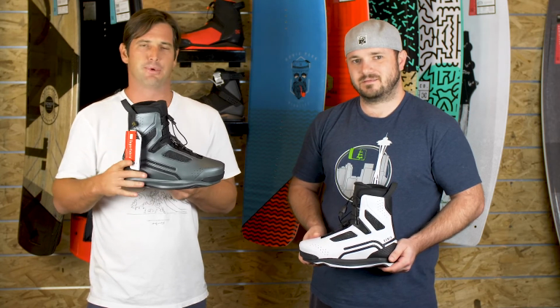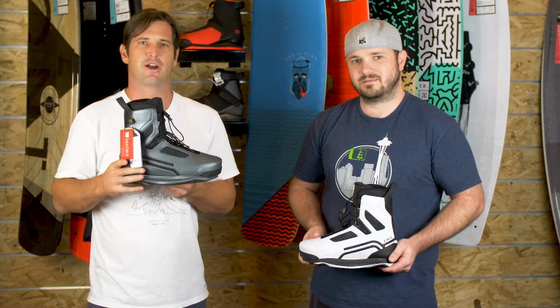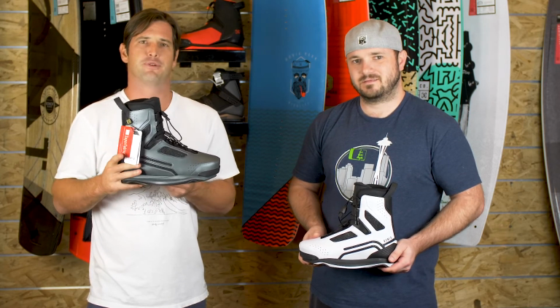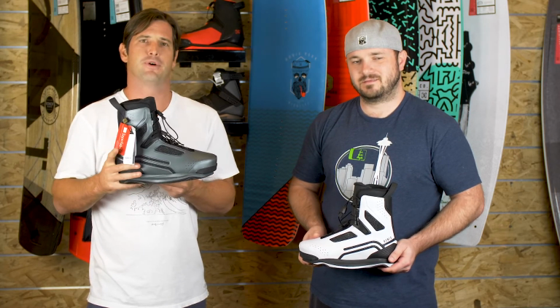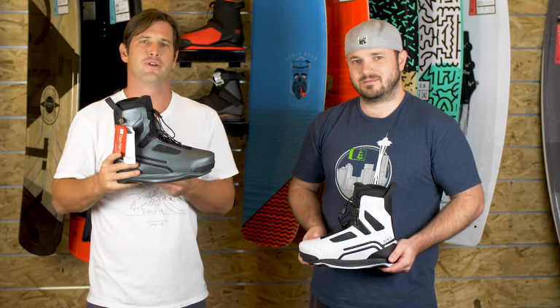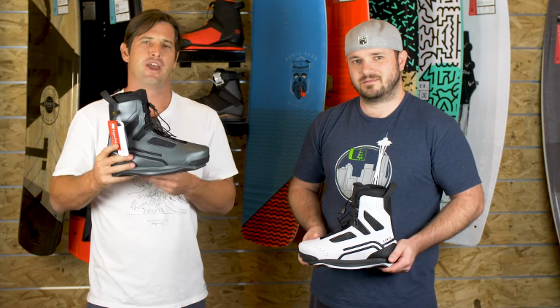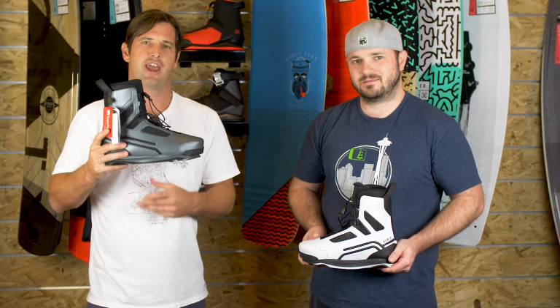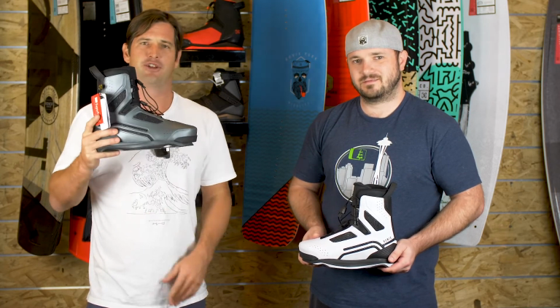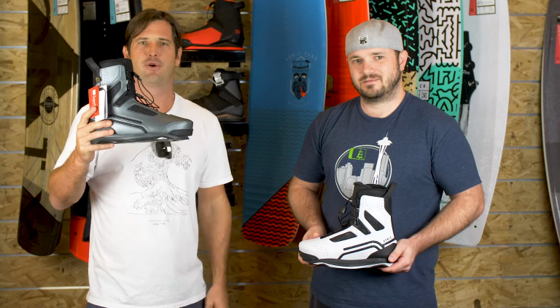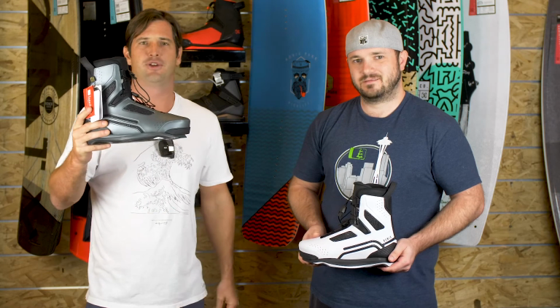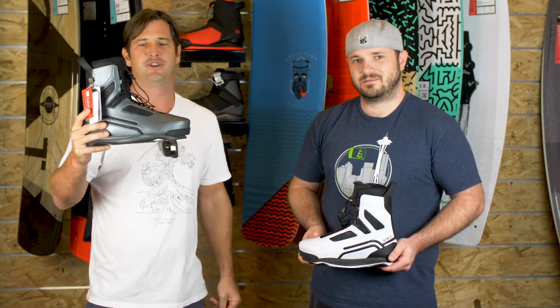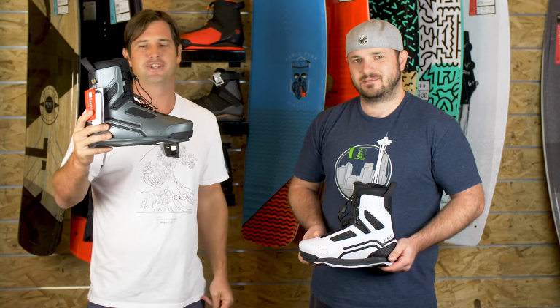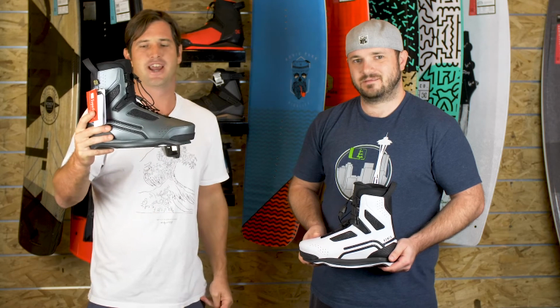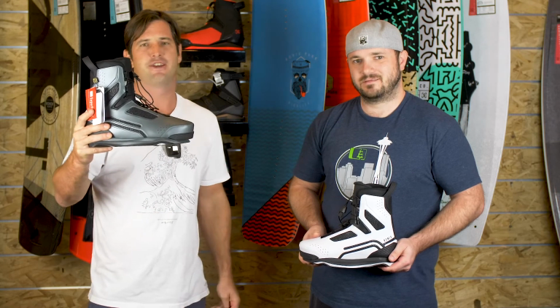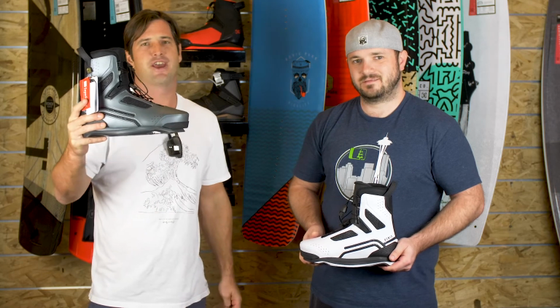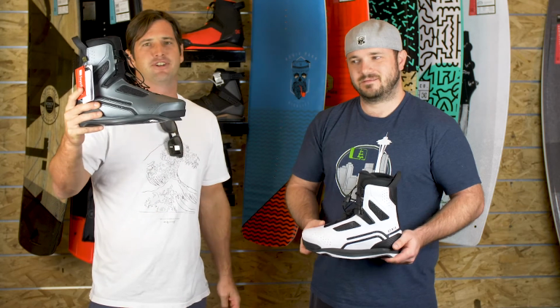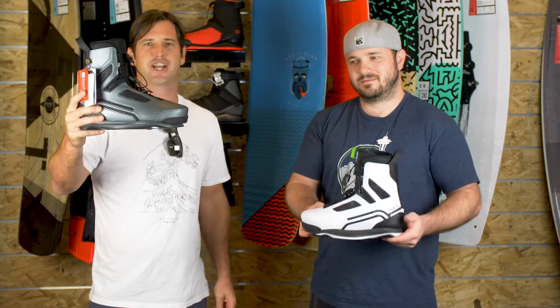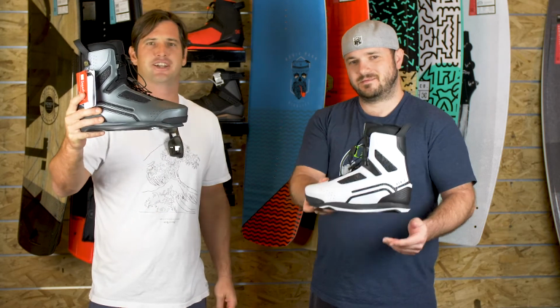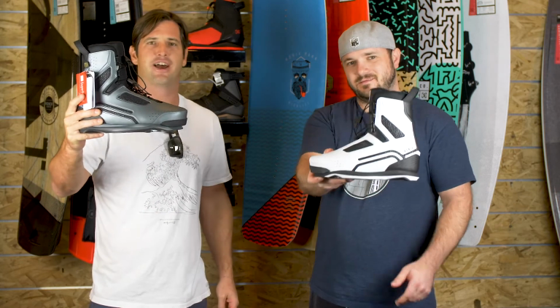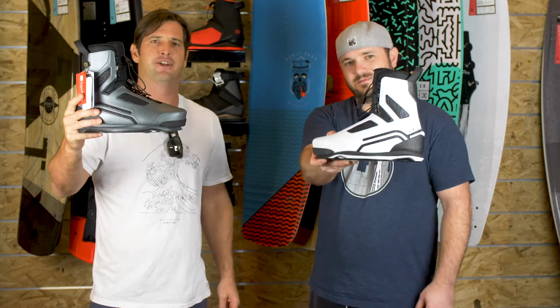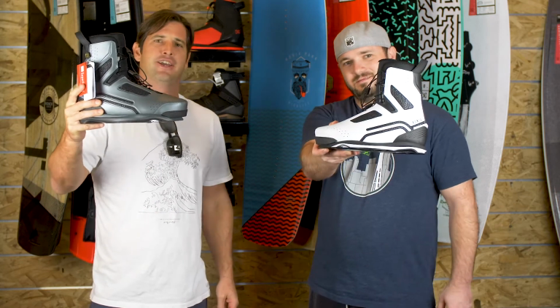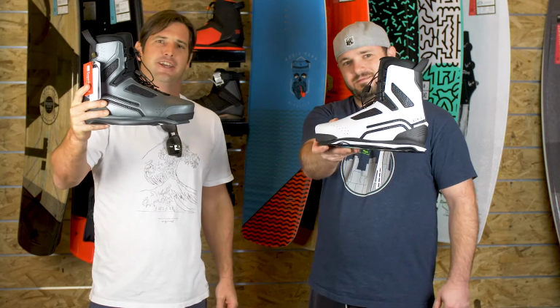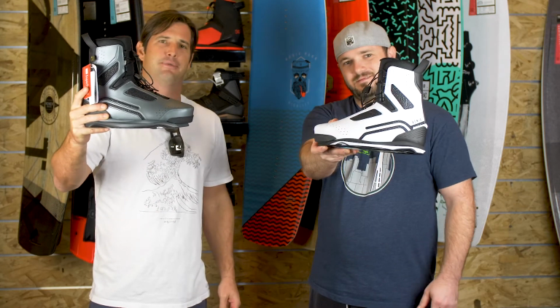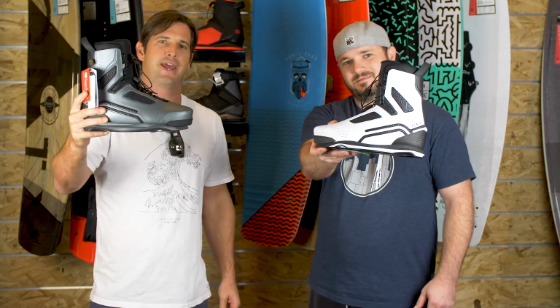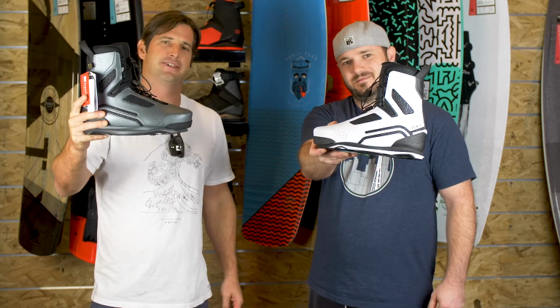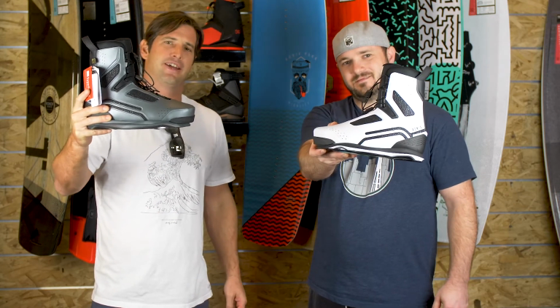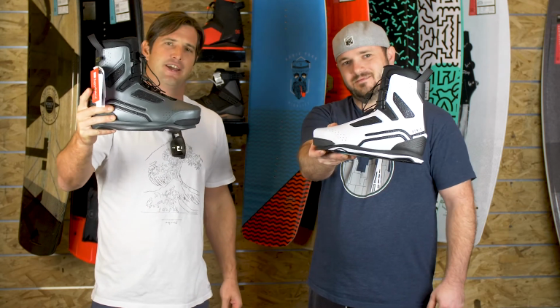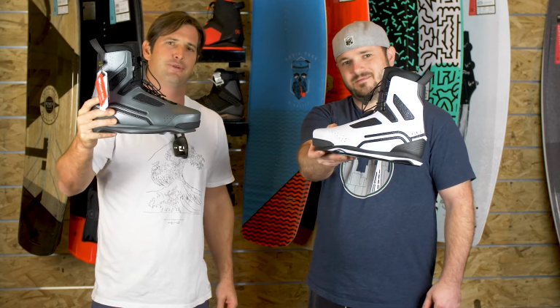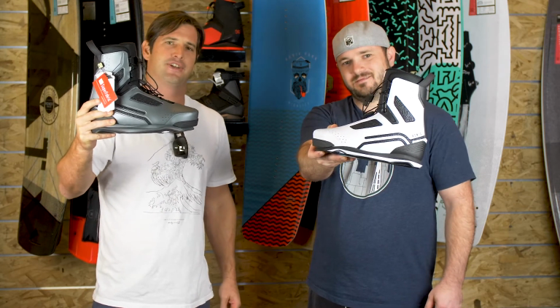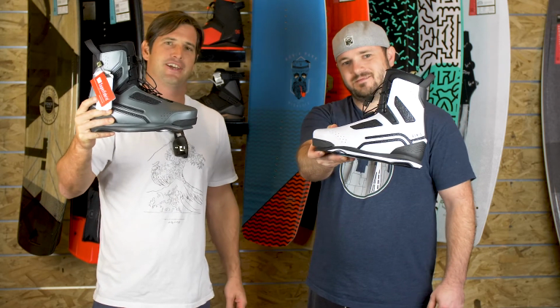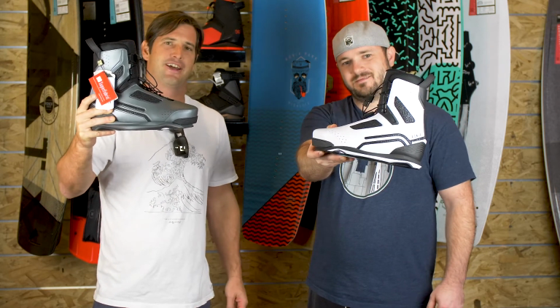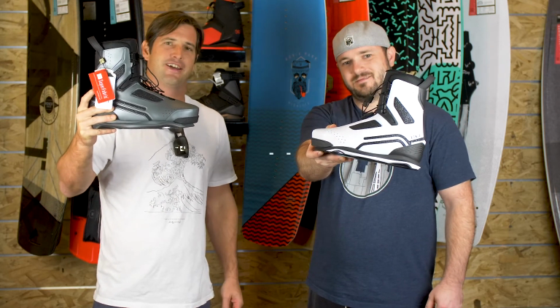Super comfortable and a totally new design. If you haven't checked it out, get to Bakes and Andrew will take care of it.